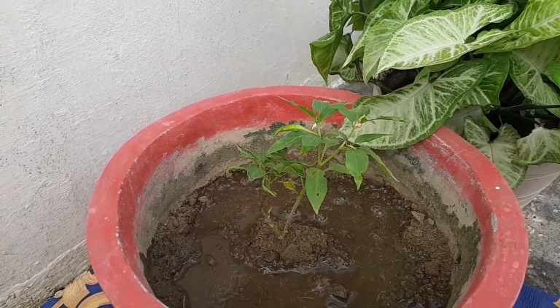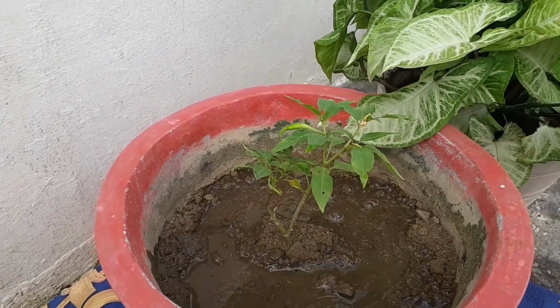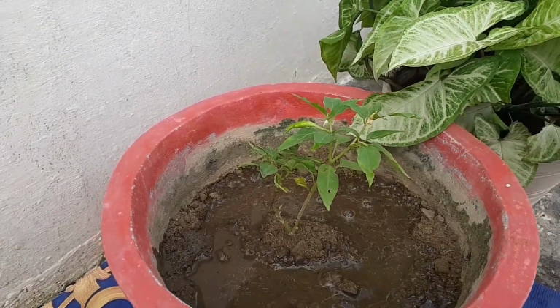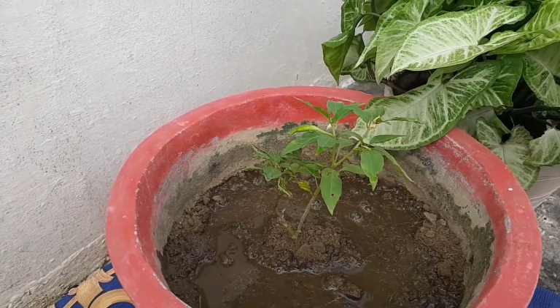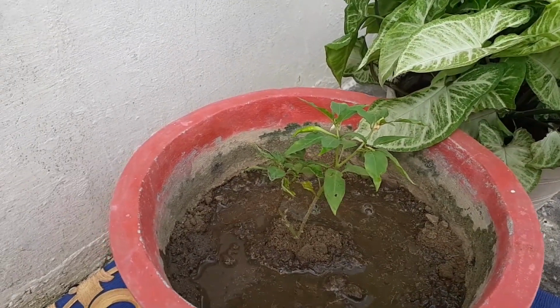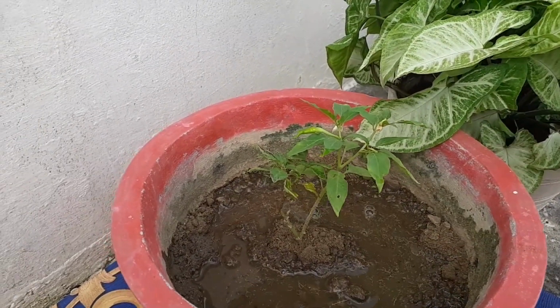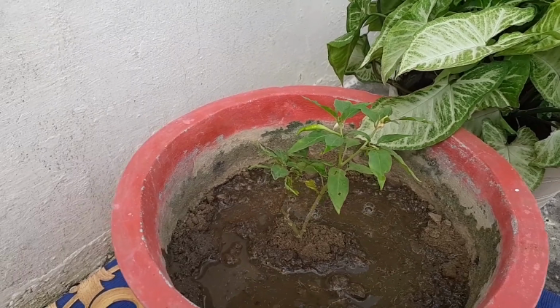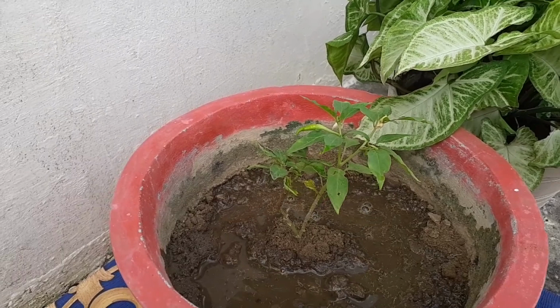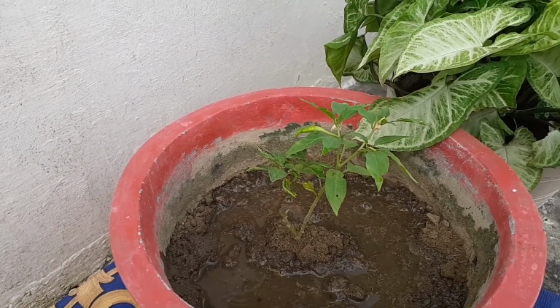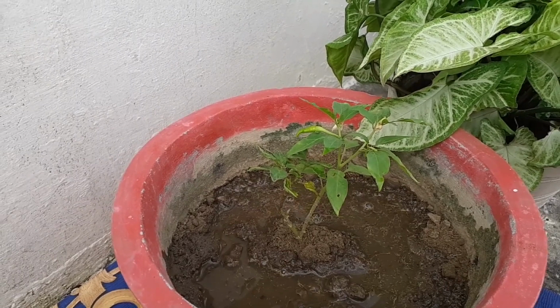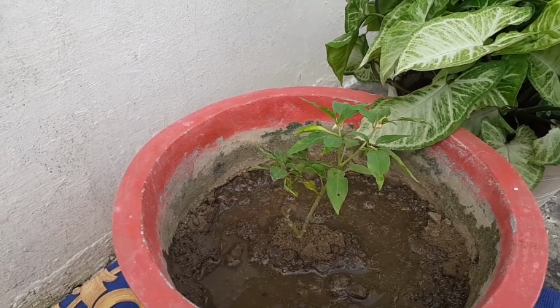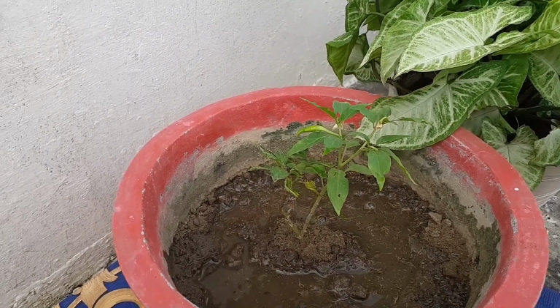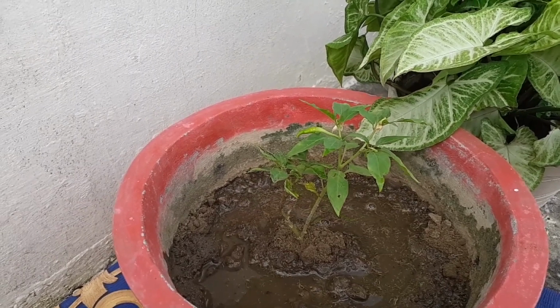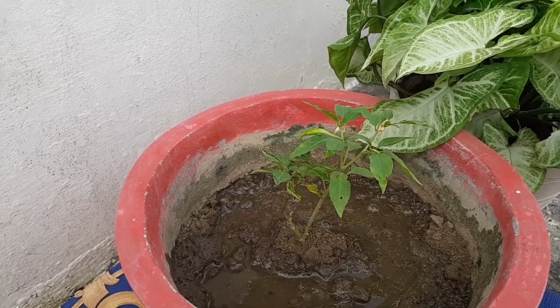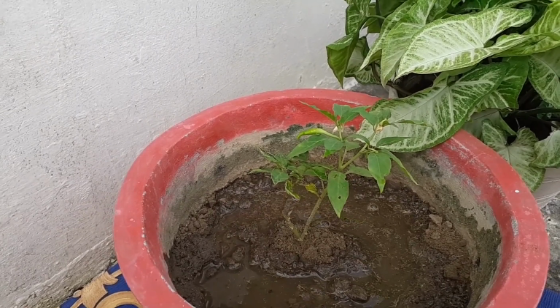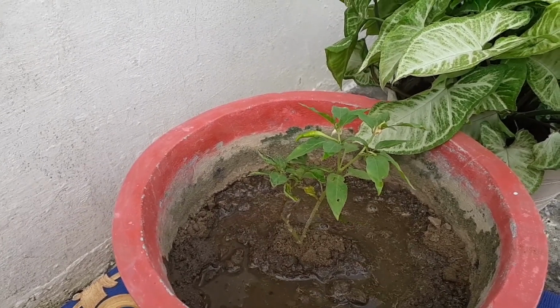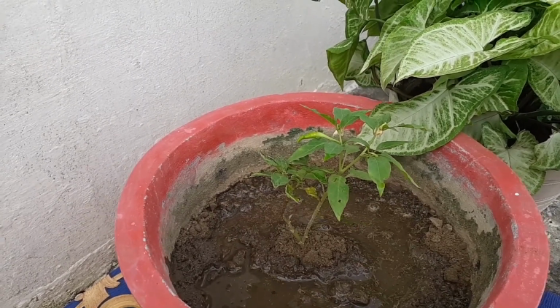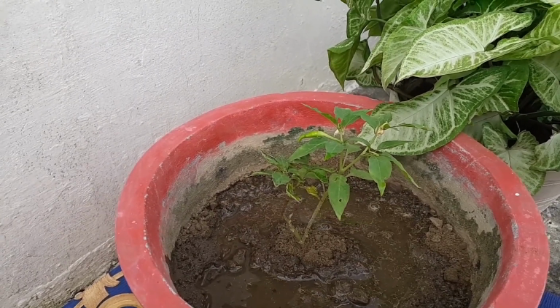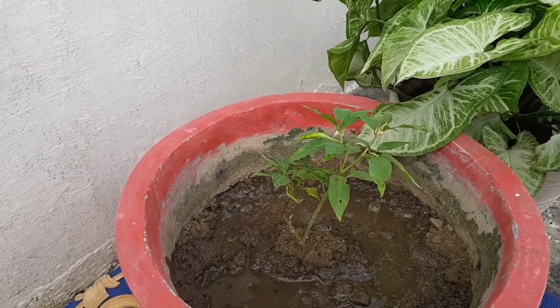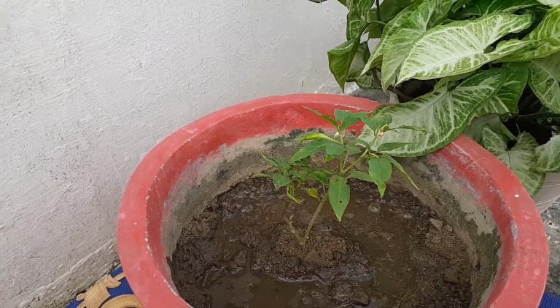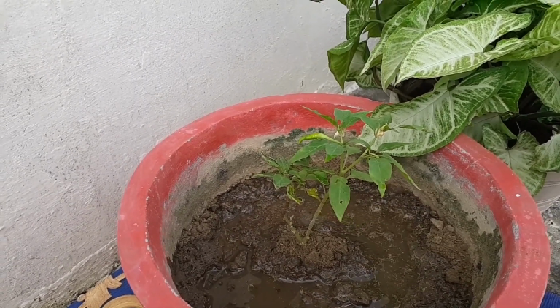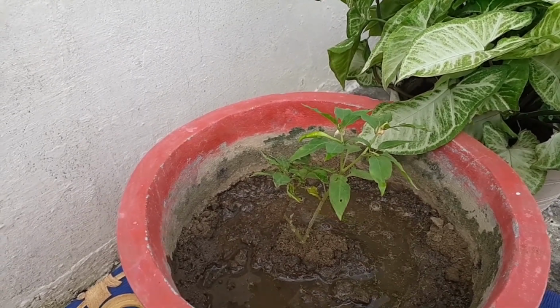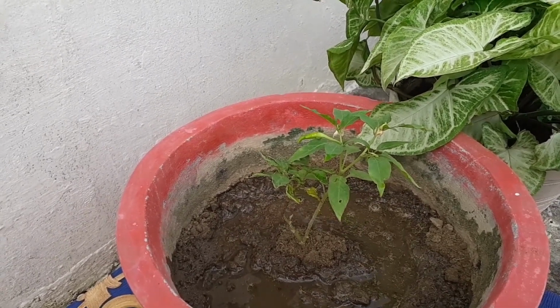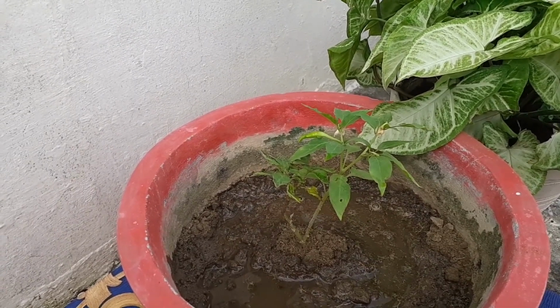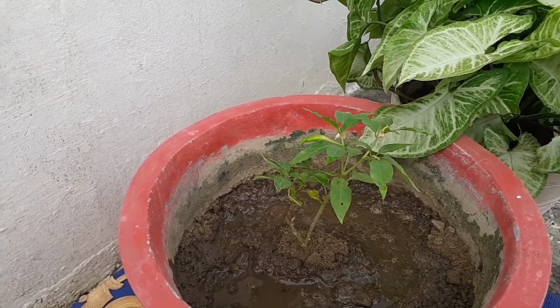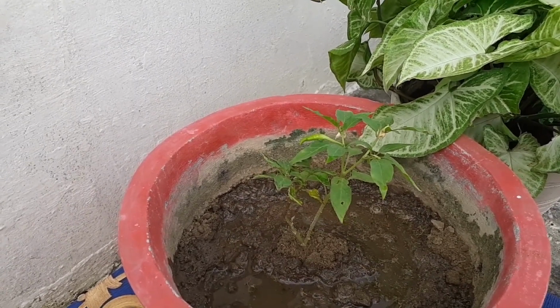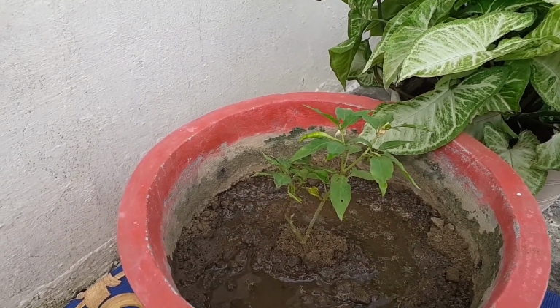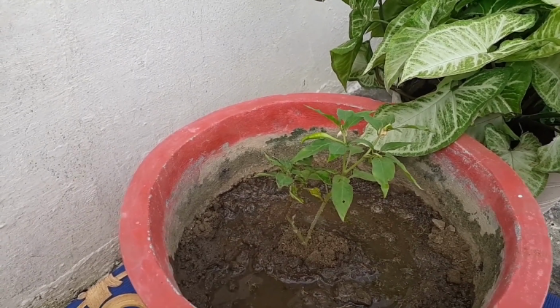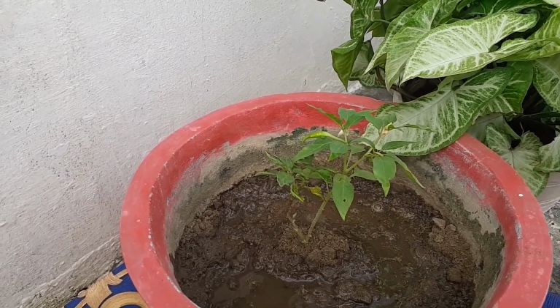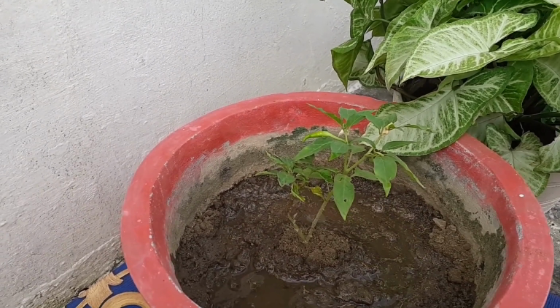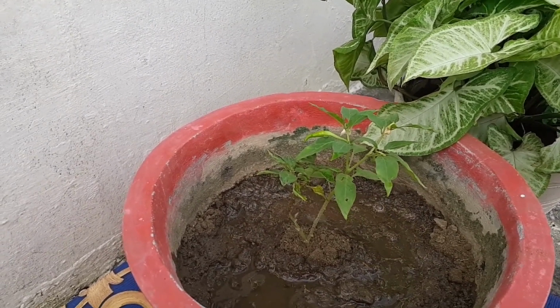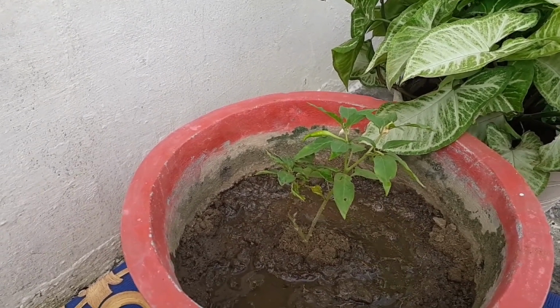Chili plants need four to six hours of sunlight for proper growth.